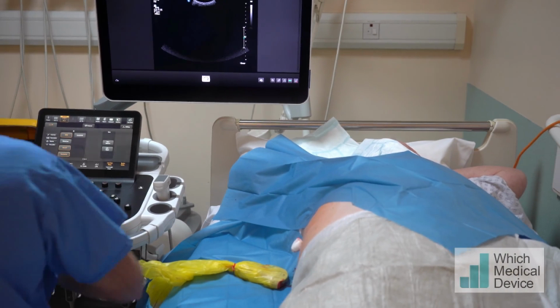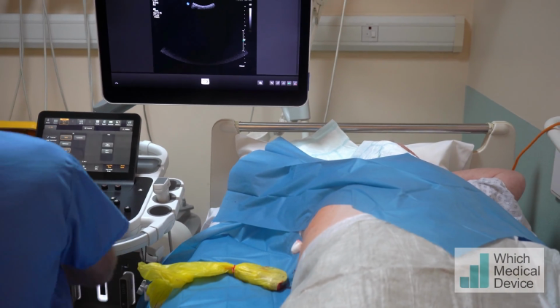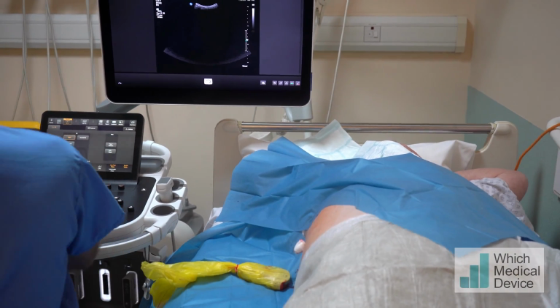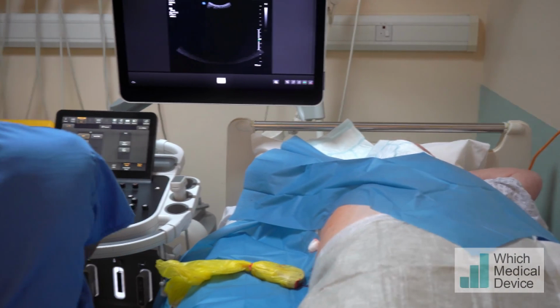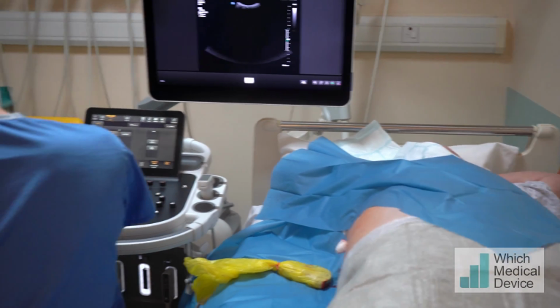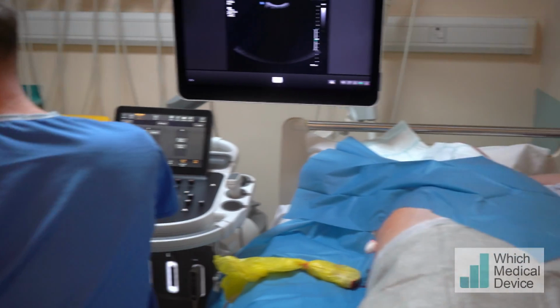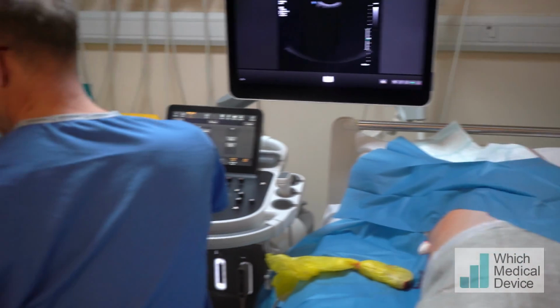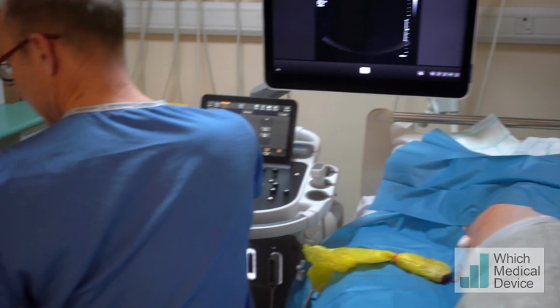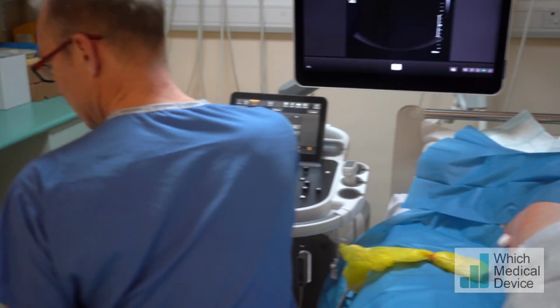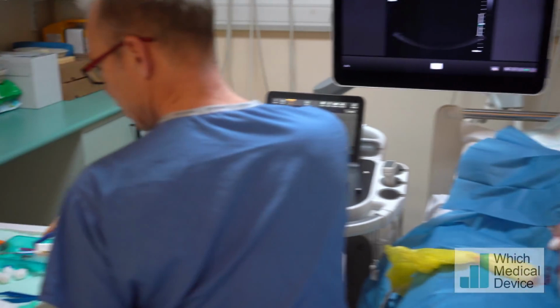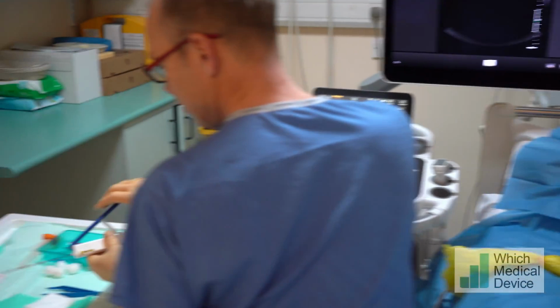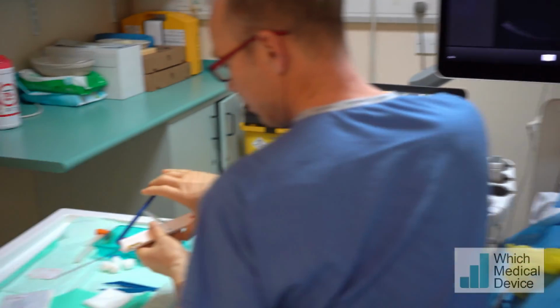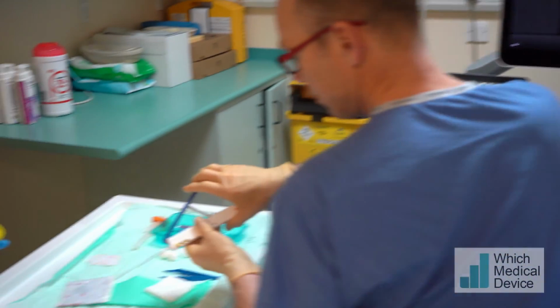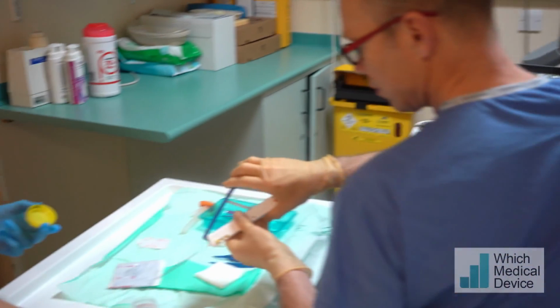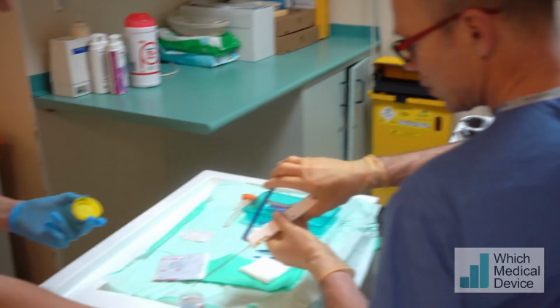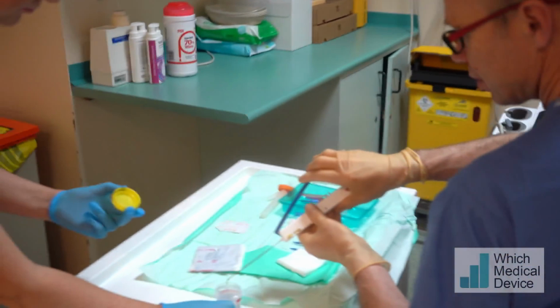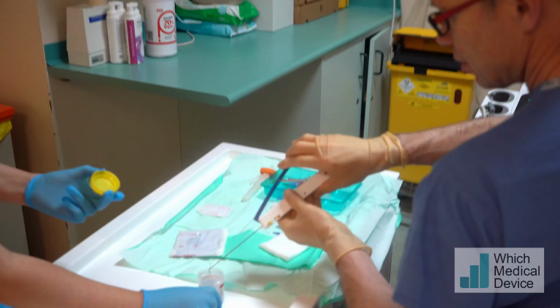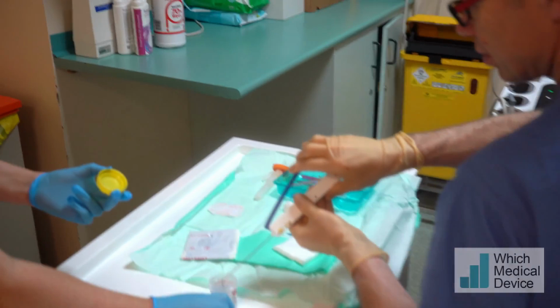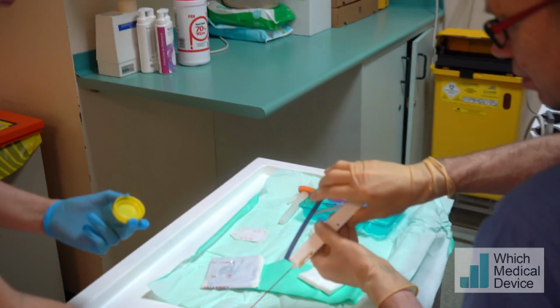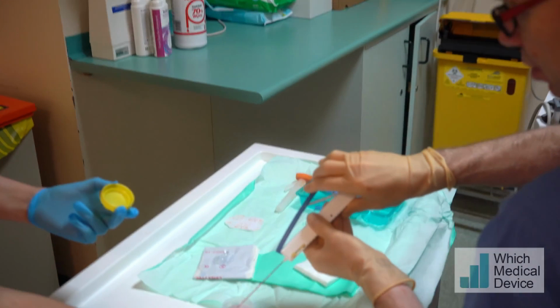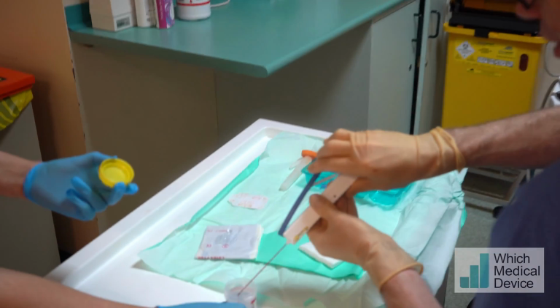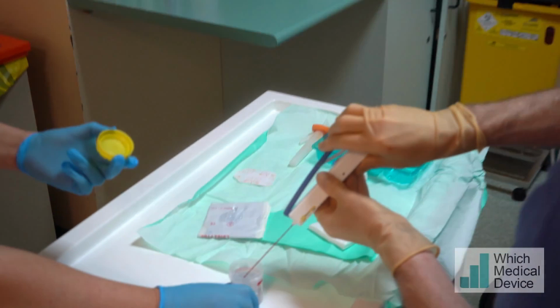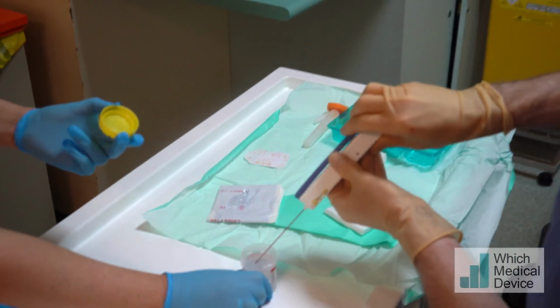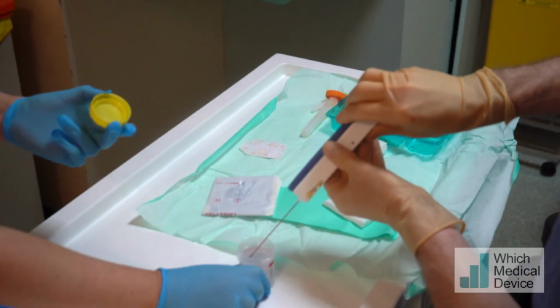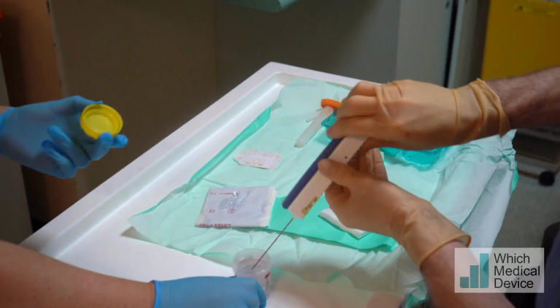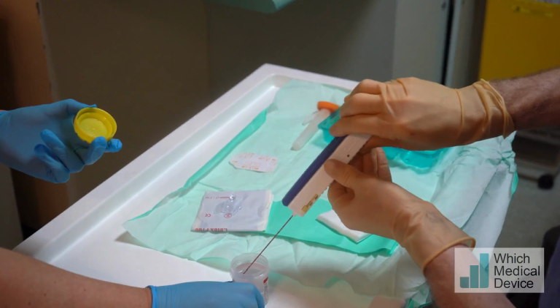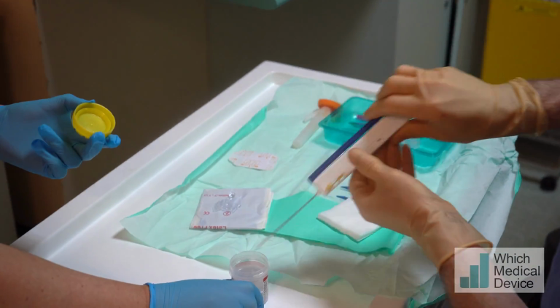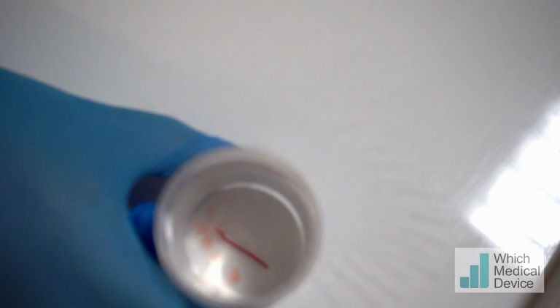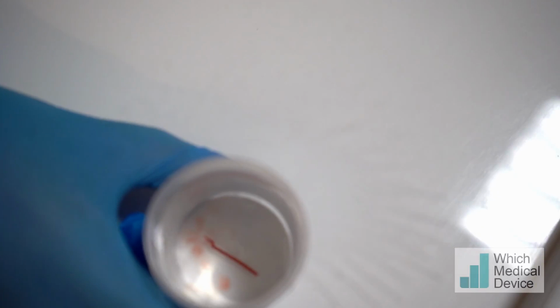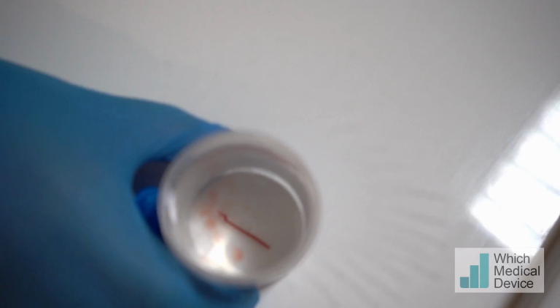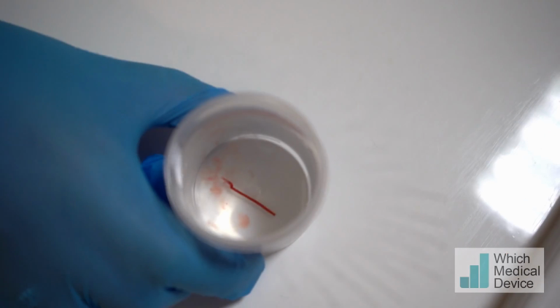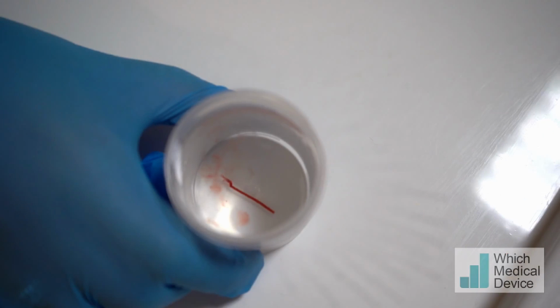Now if we can just have the pot please. And you can see the core there — a good tissue core sample obtained.